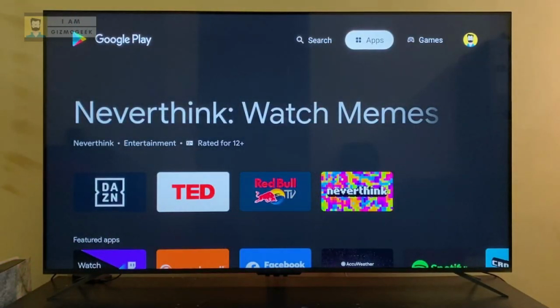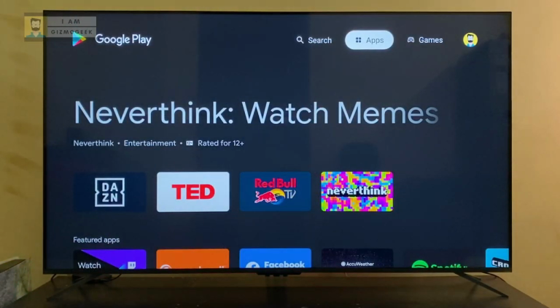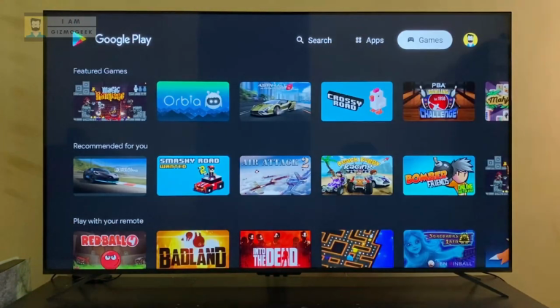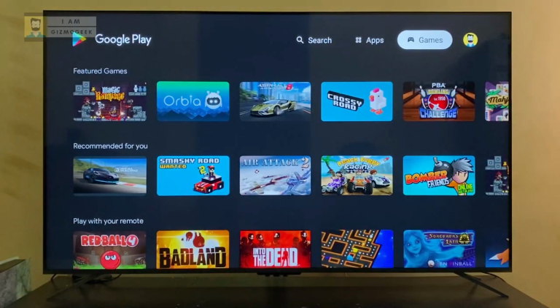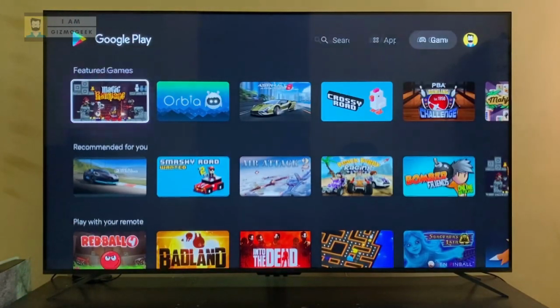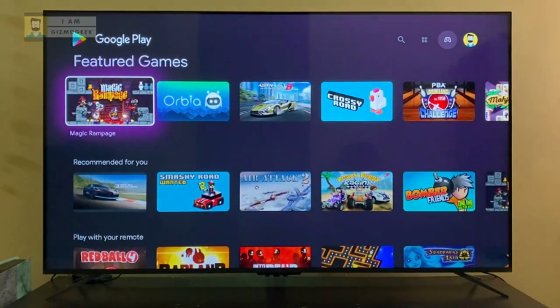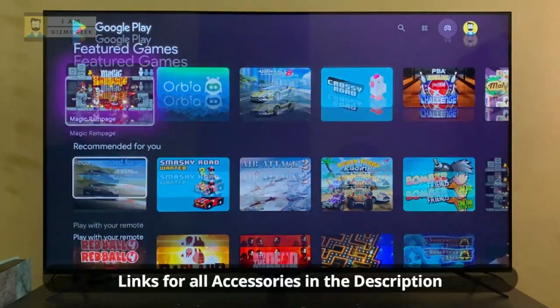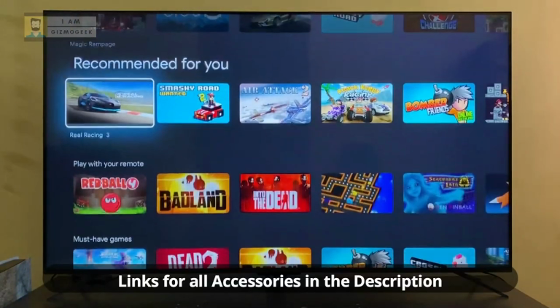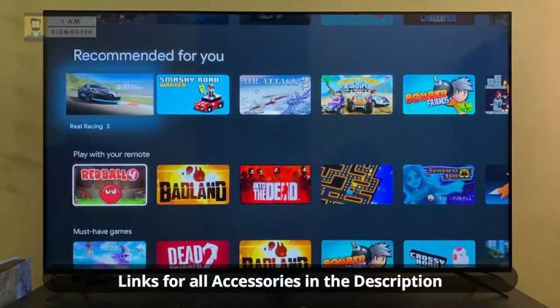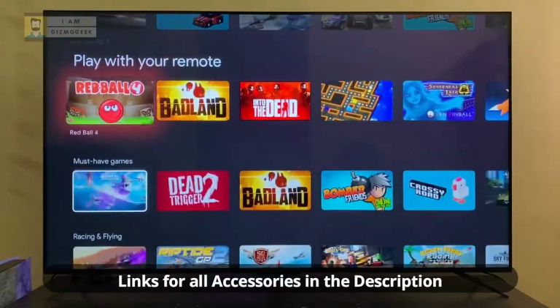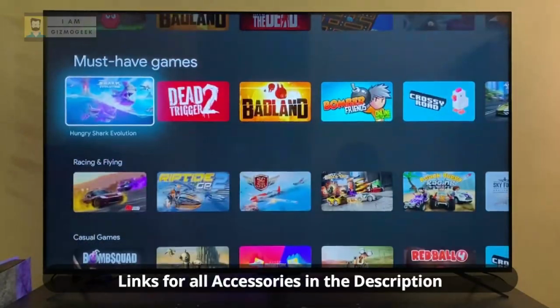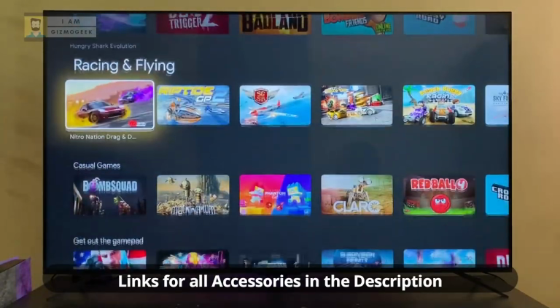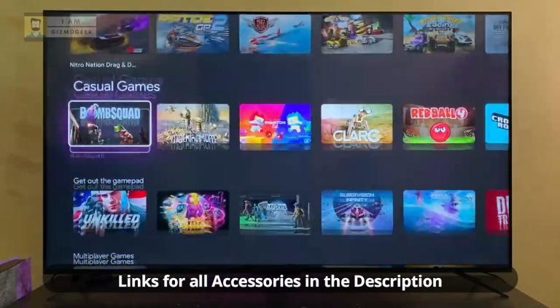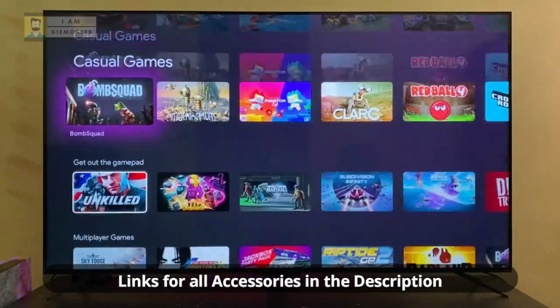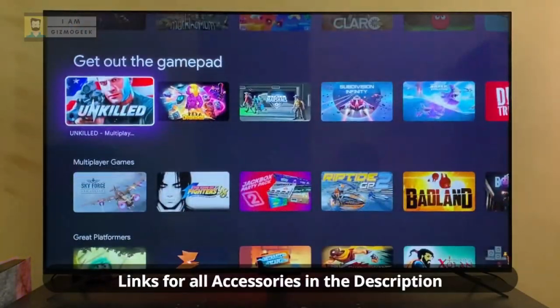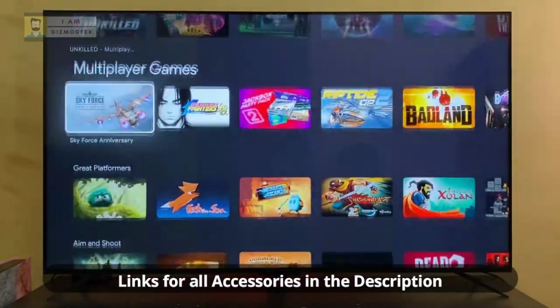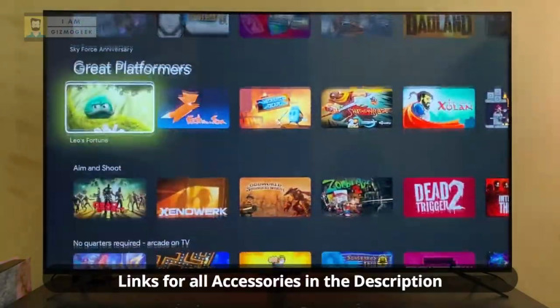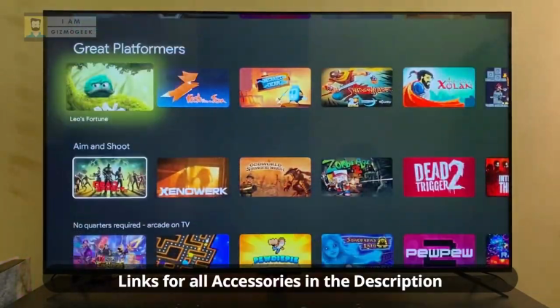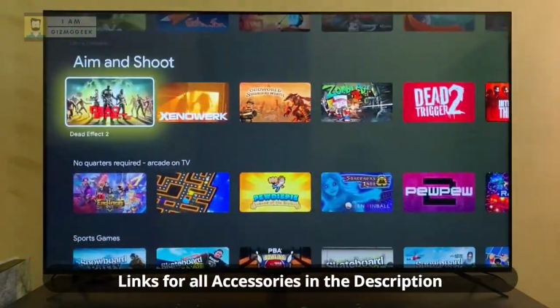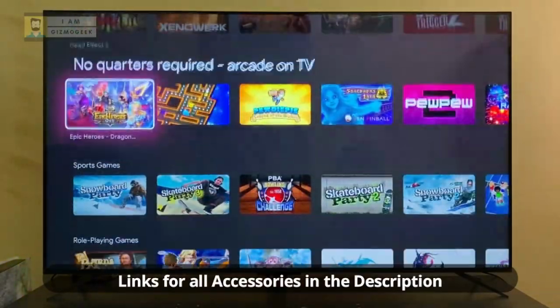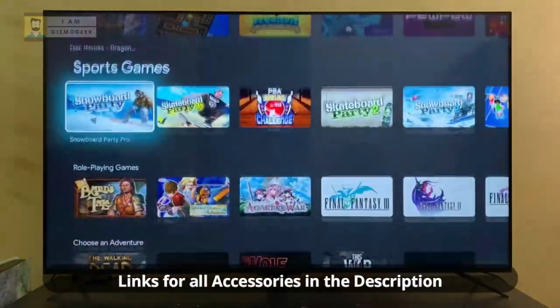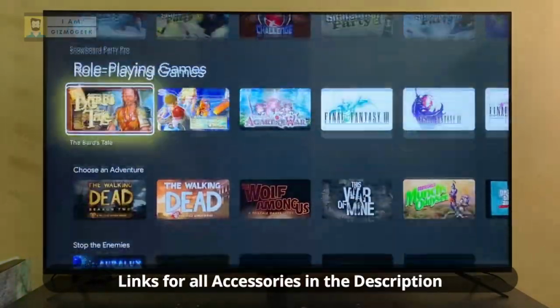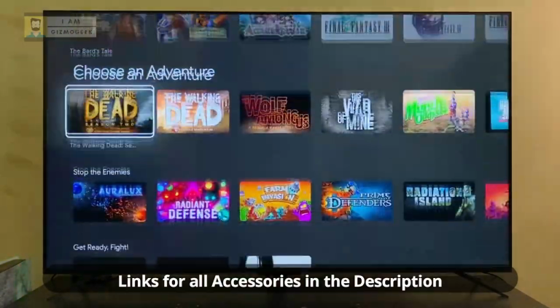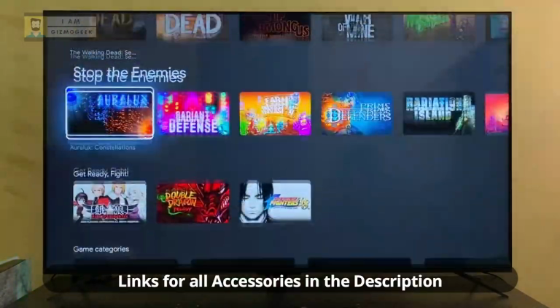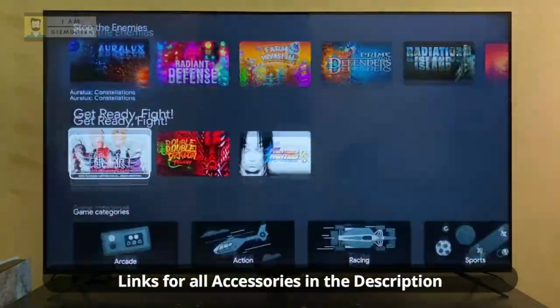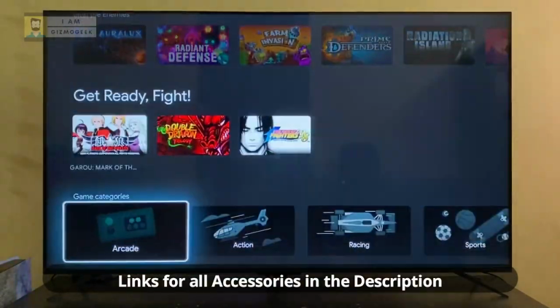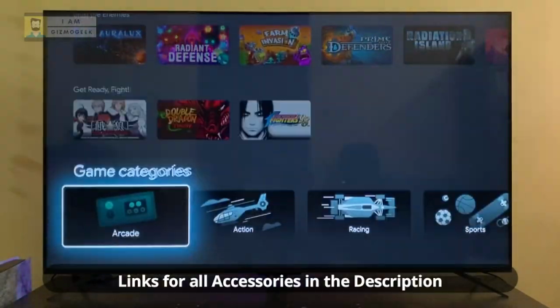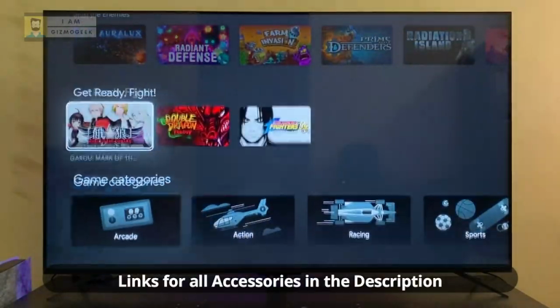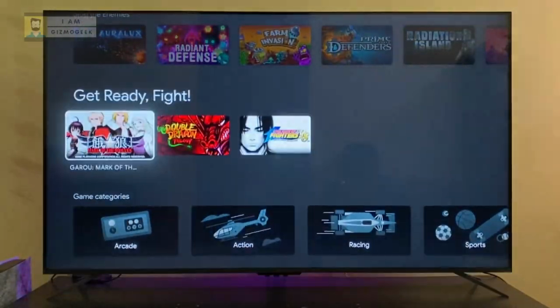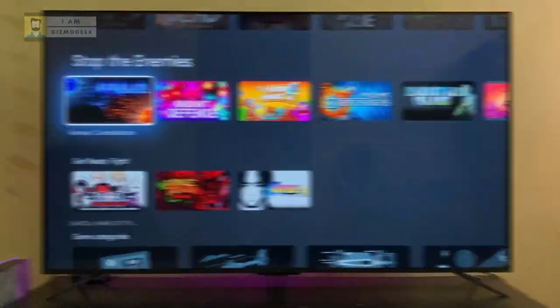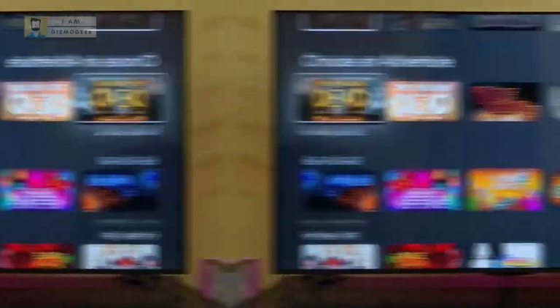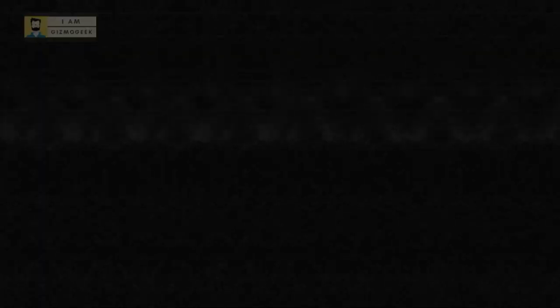Some of these accessories can be used with other smart TVs too. I will leave a link to all these accessories in the description, so do check them out.